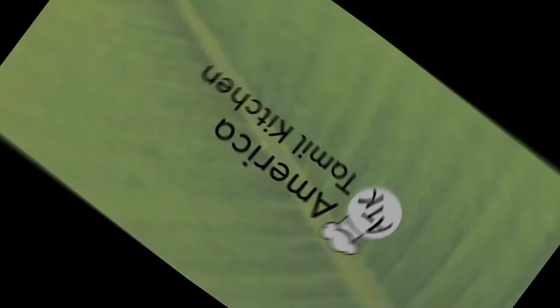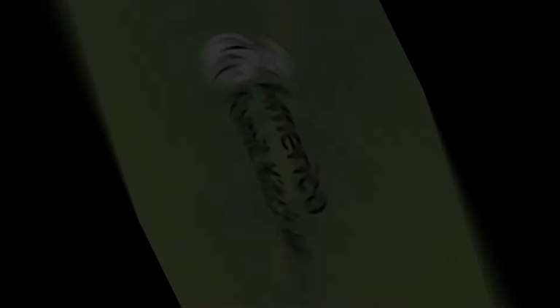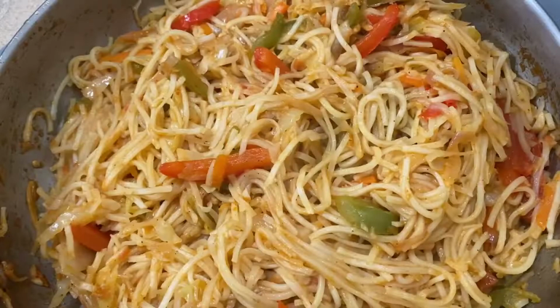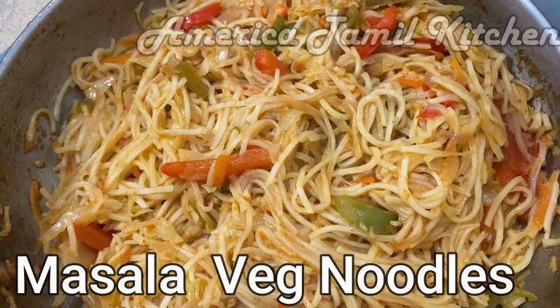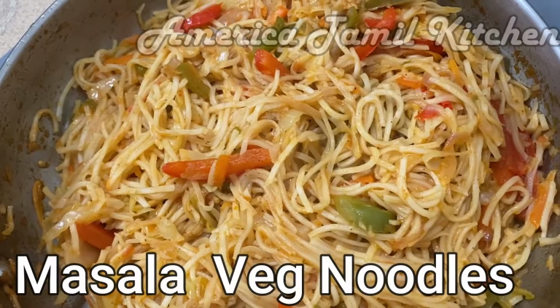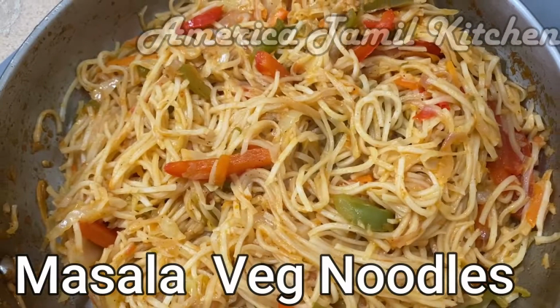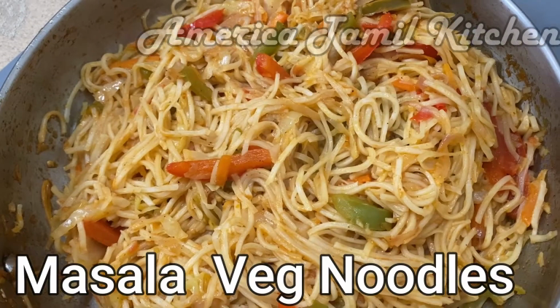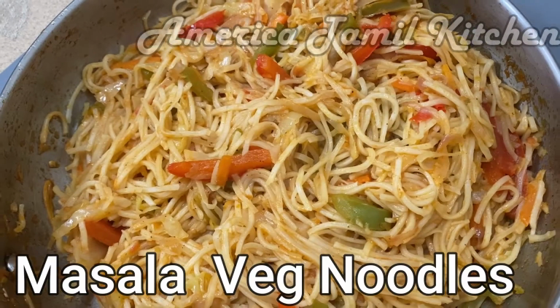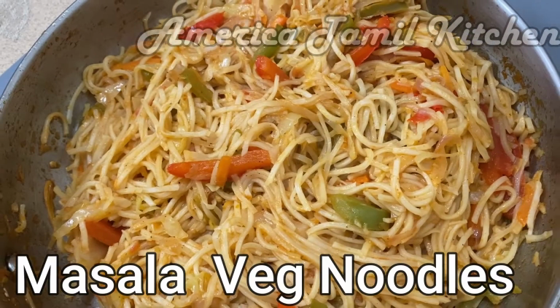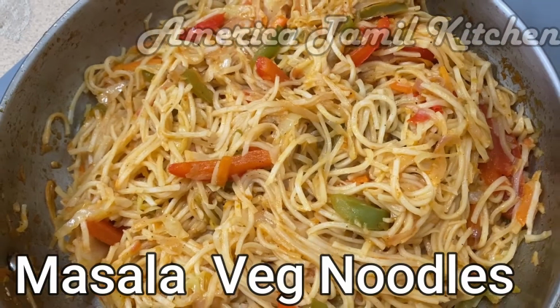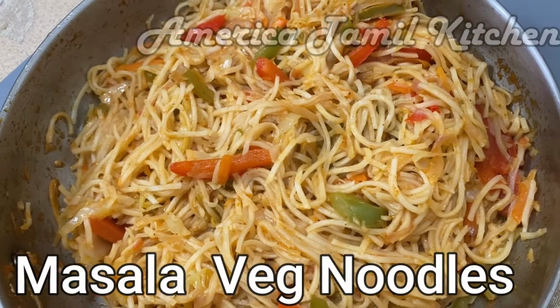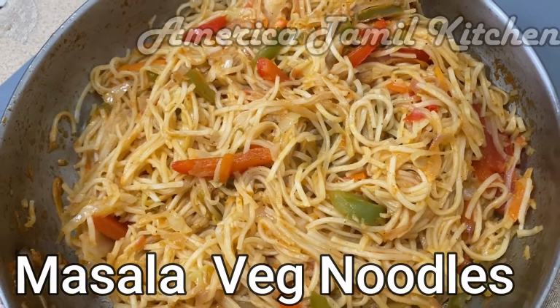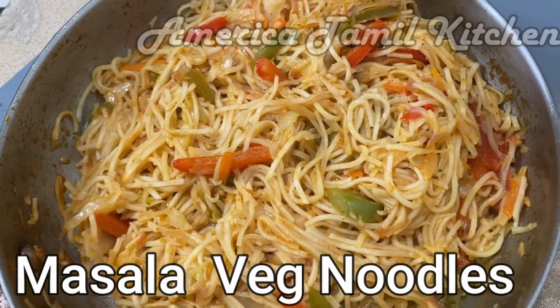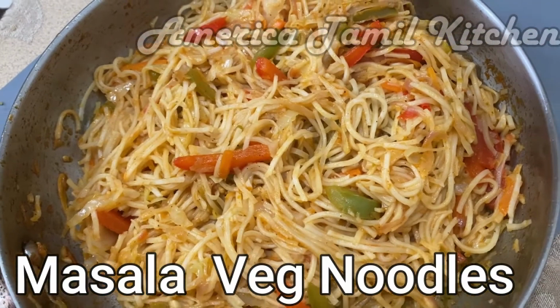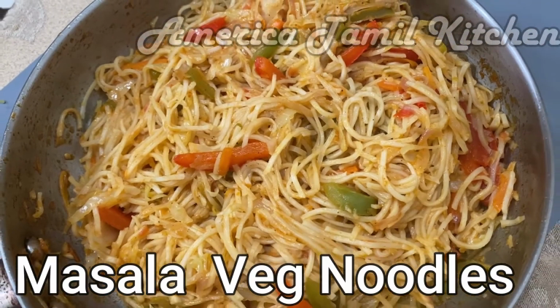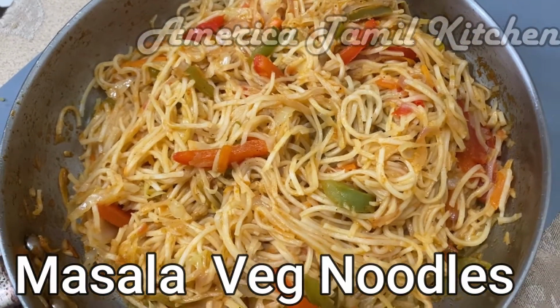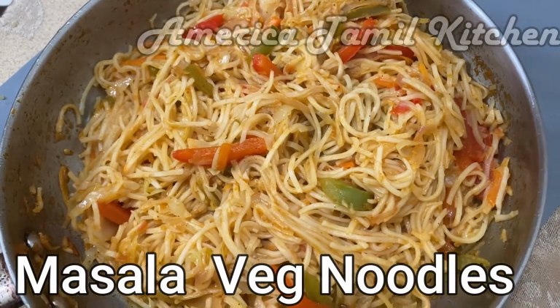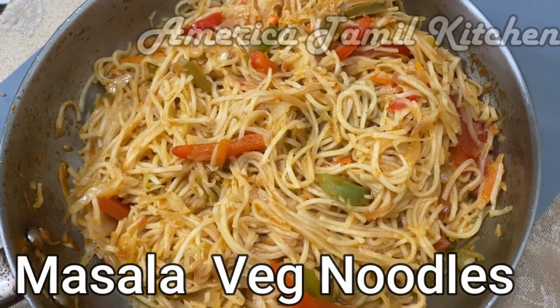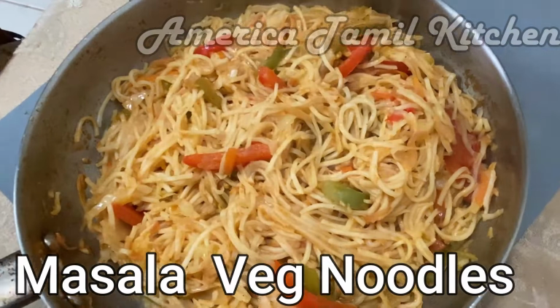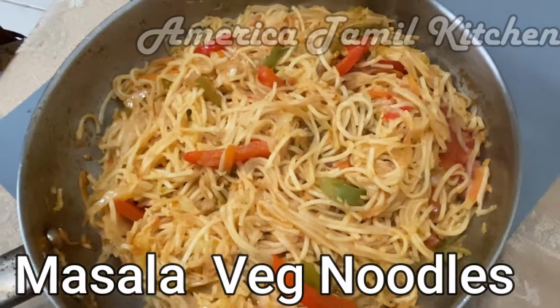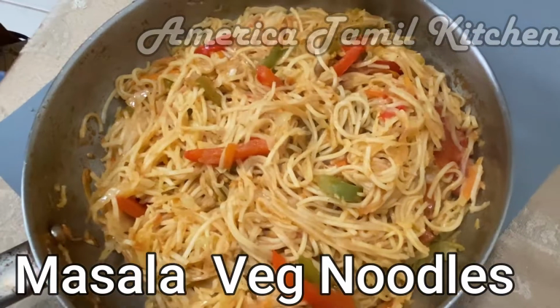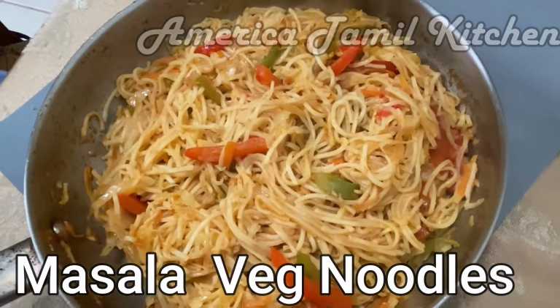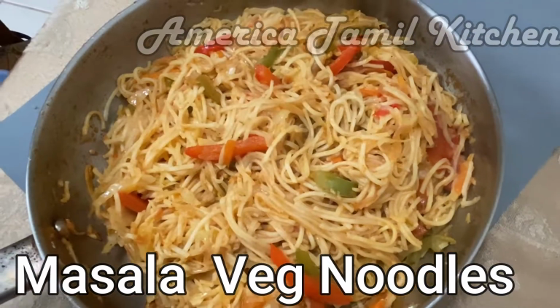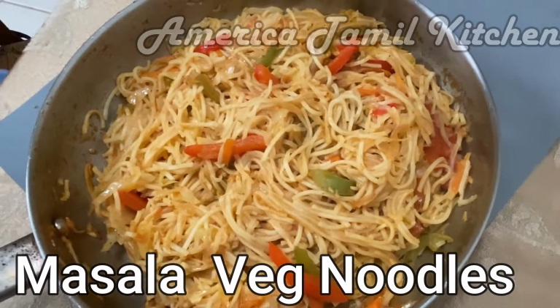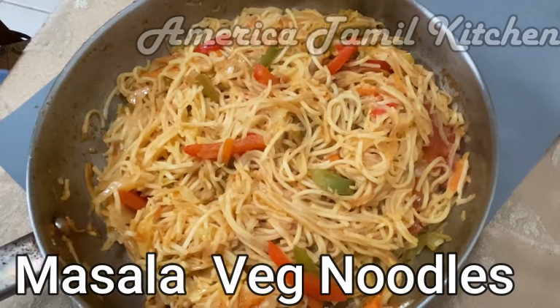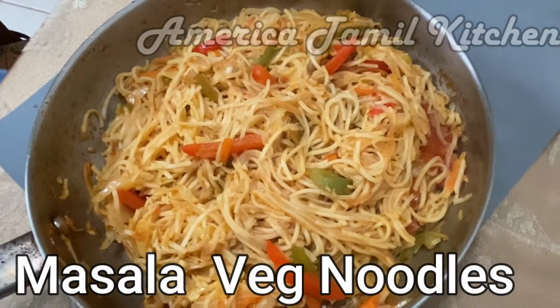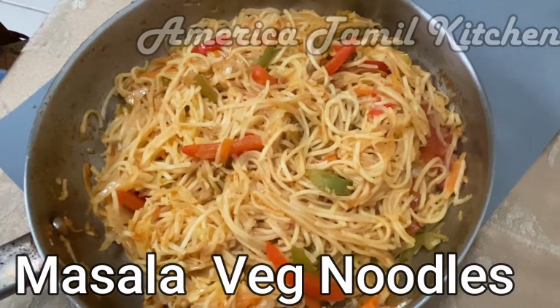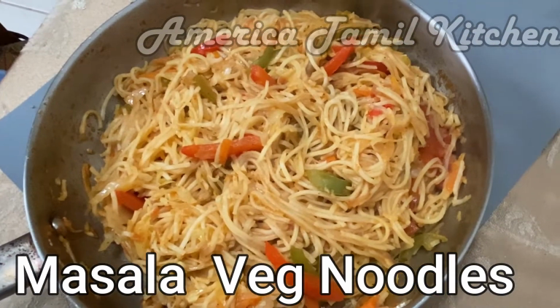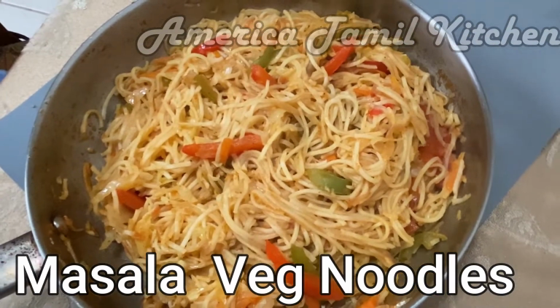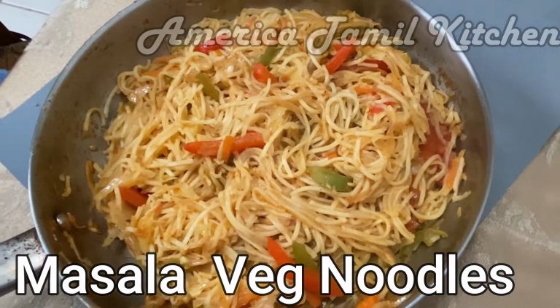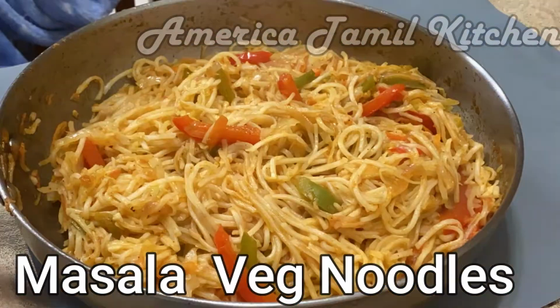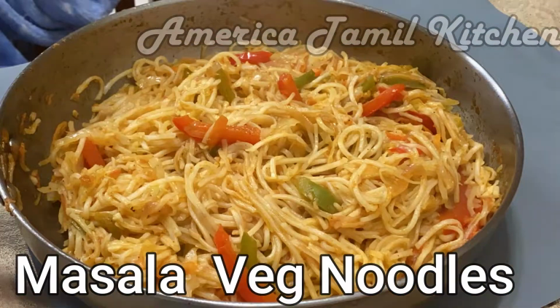Hello everyone, welcome back to my channel. Now we will talk about the masala noodles recipe.